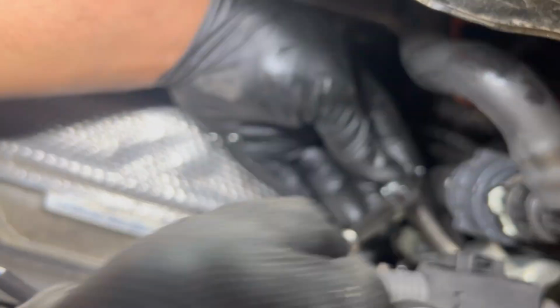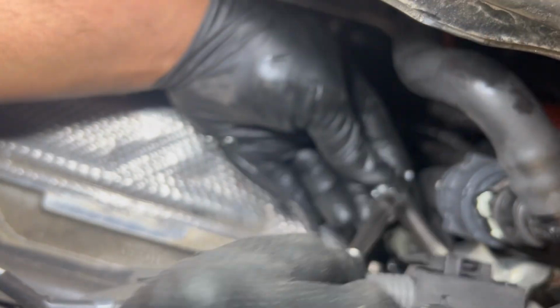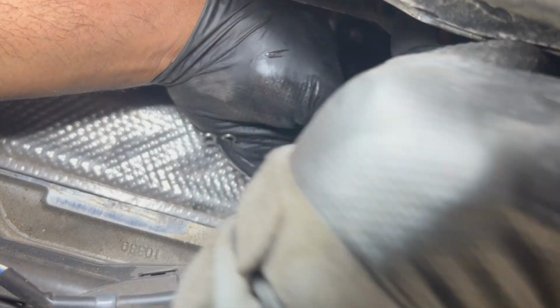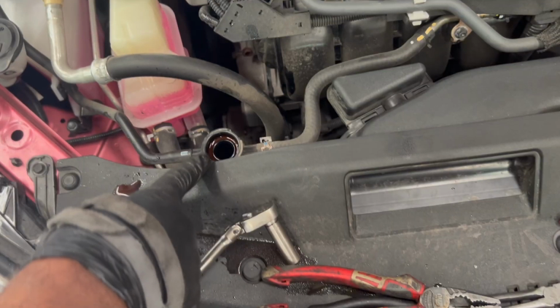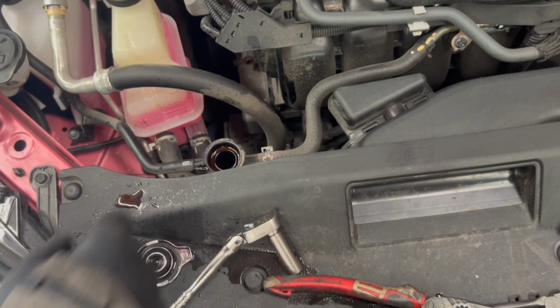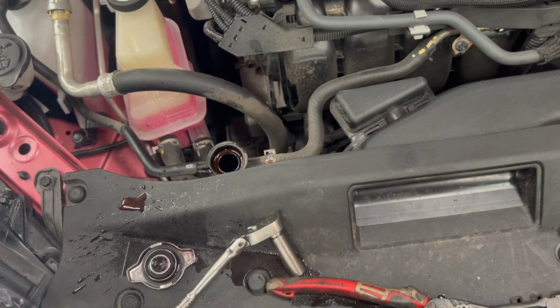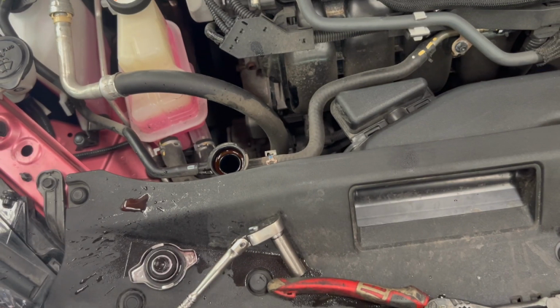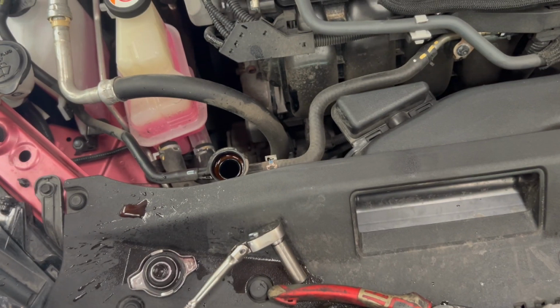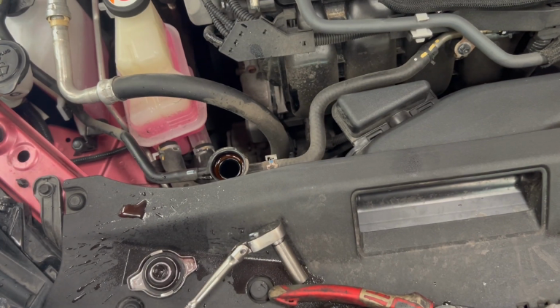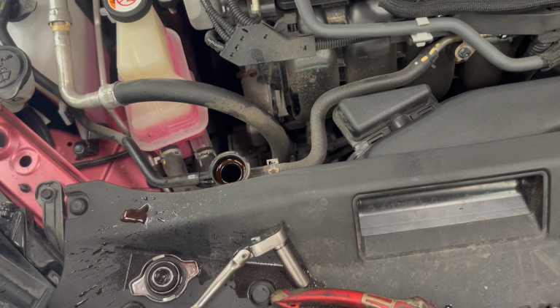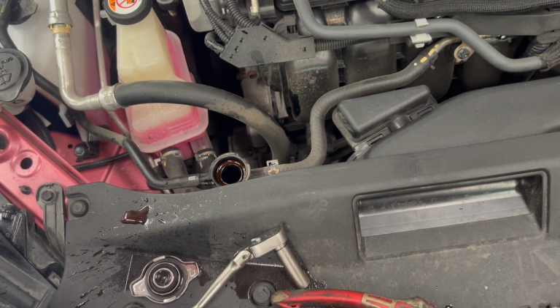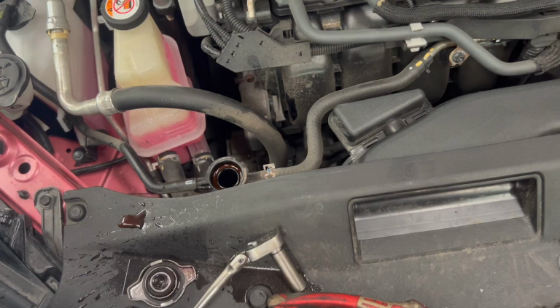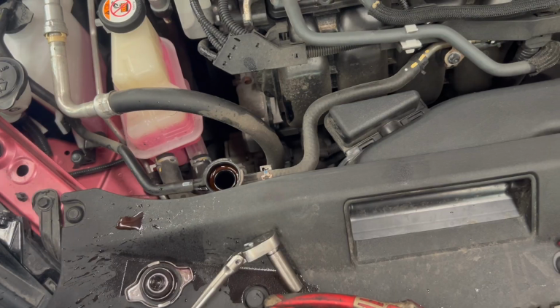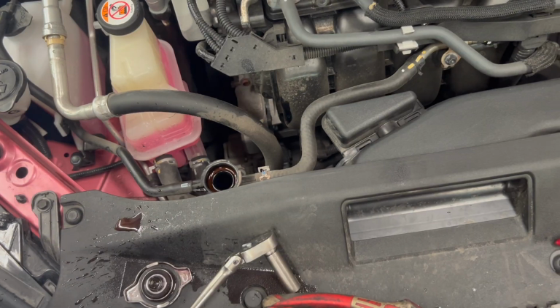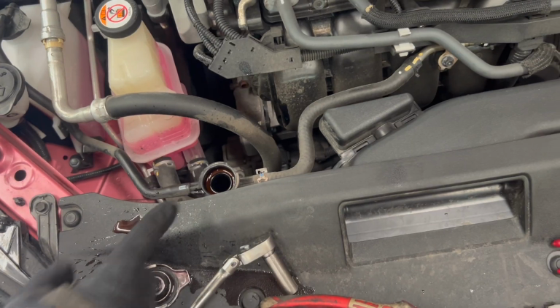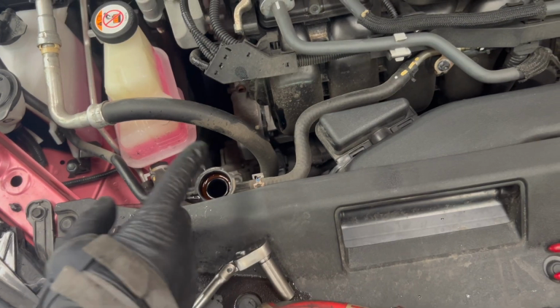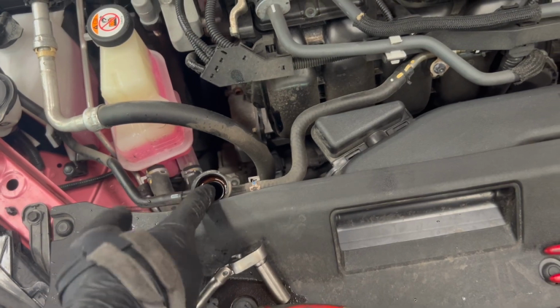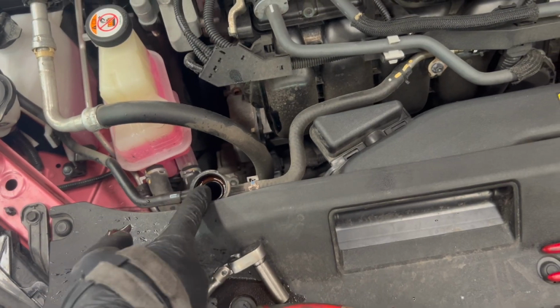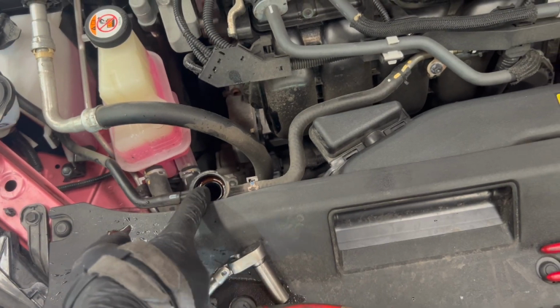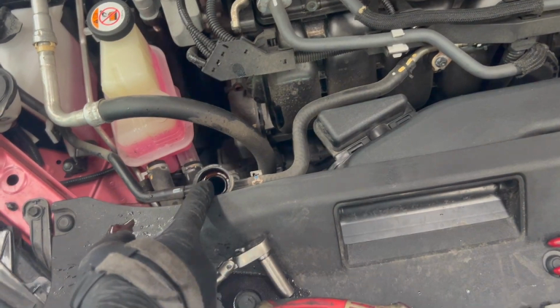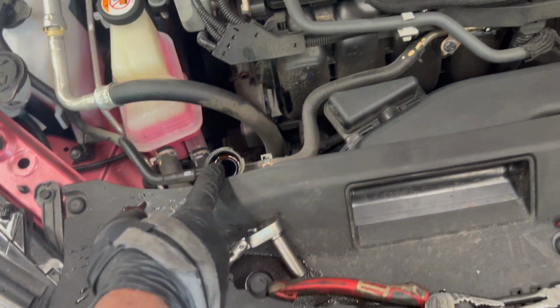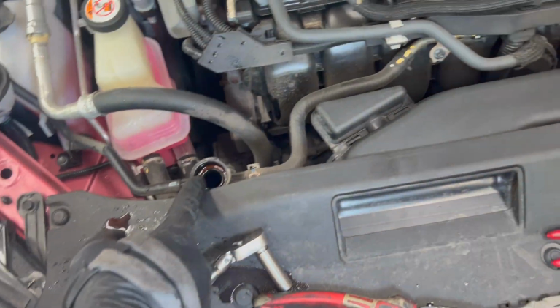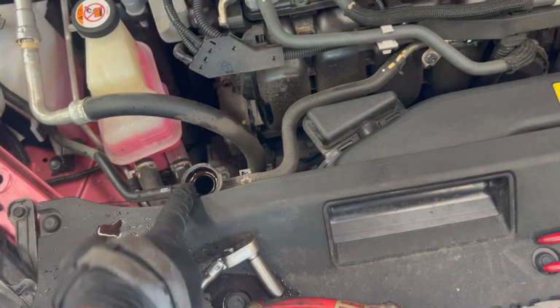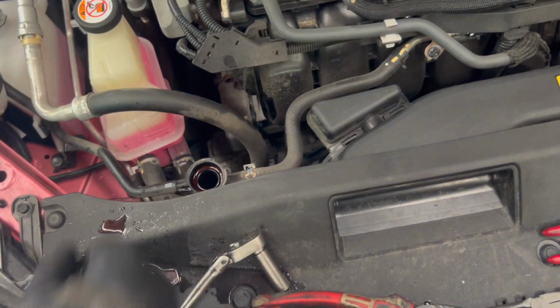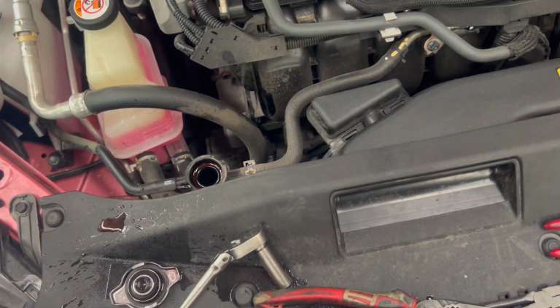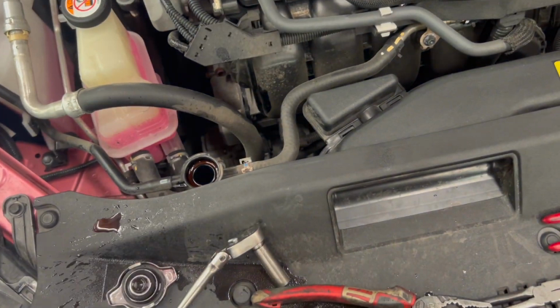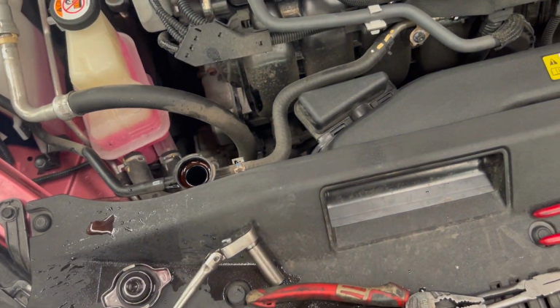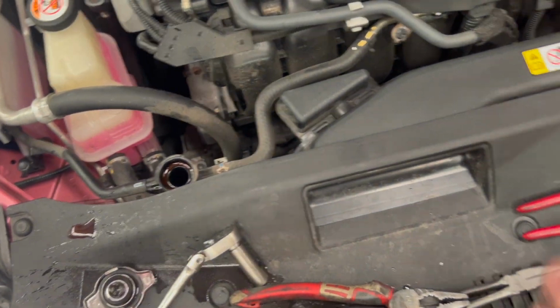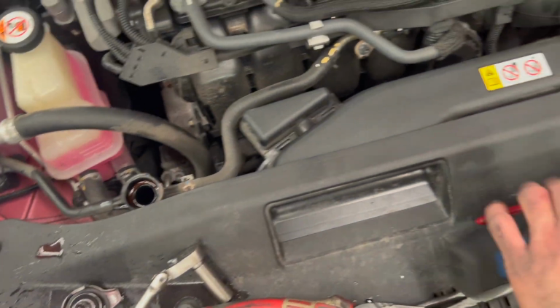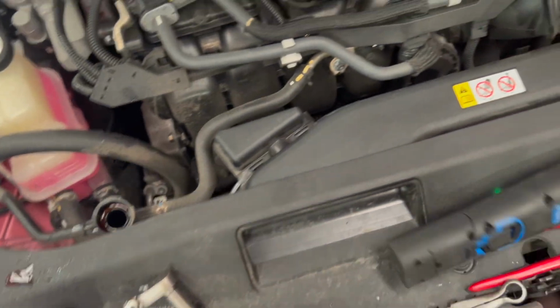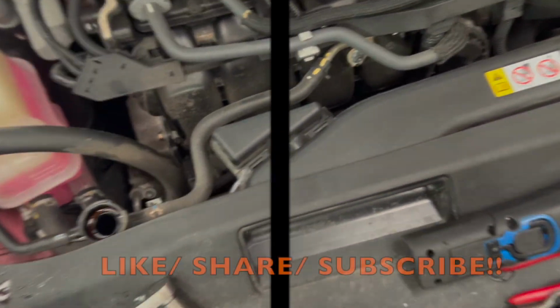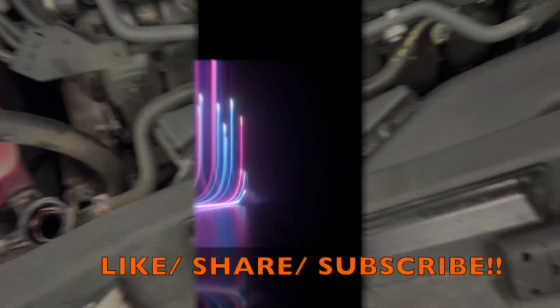It's all done now. Clear the codes first, start the car, and fill up the coolant. Thank you.